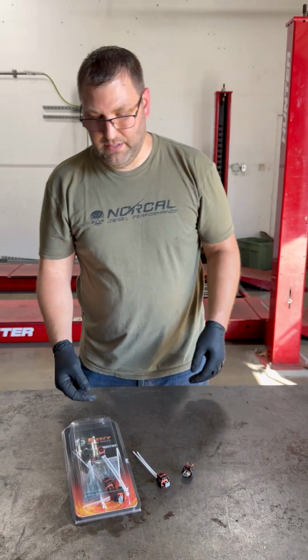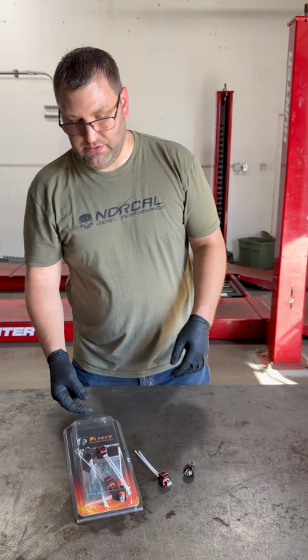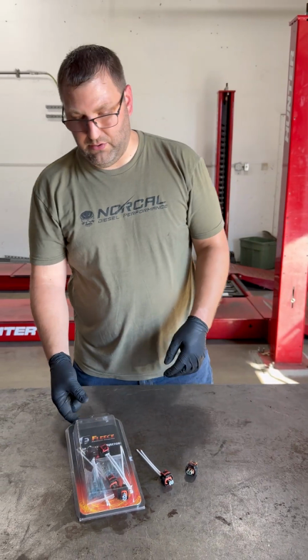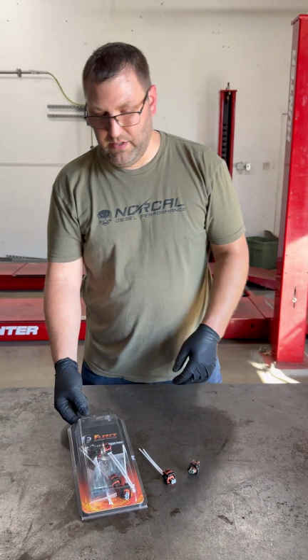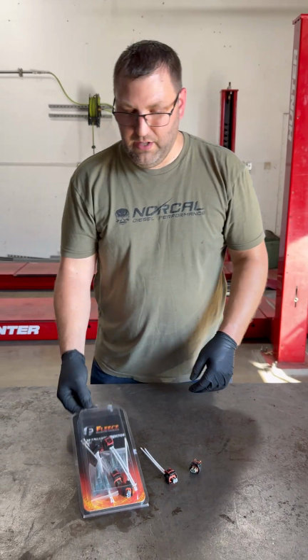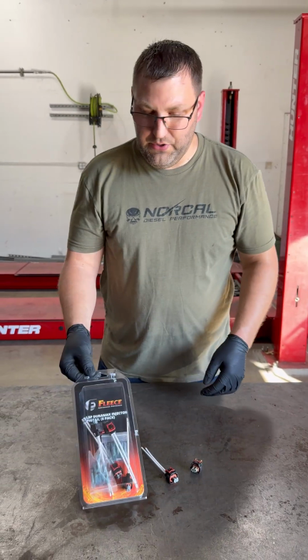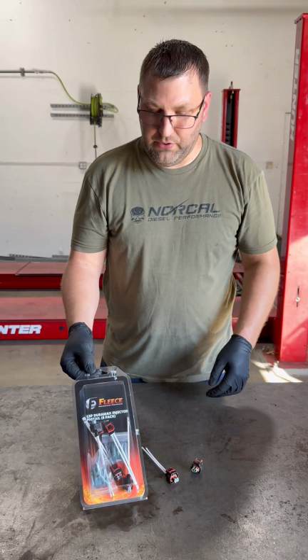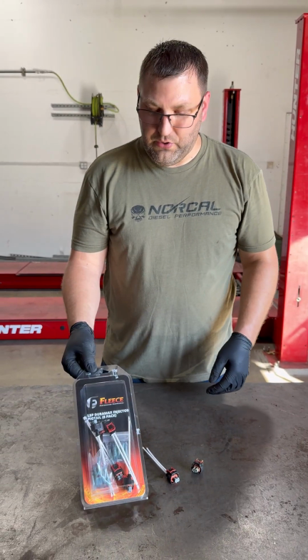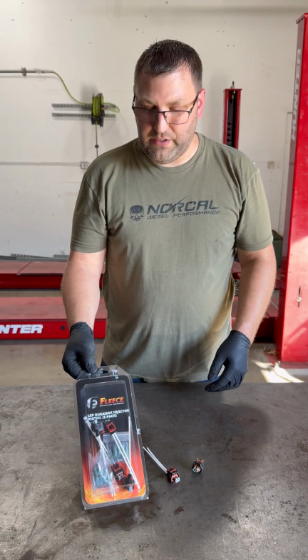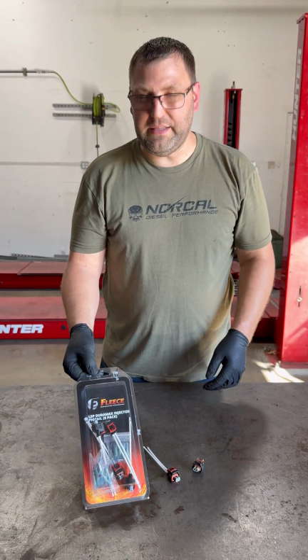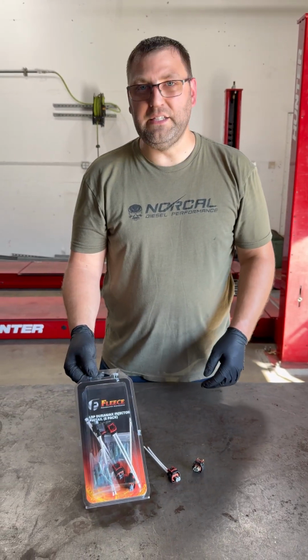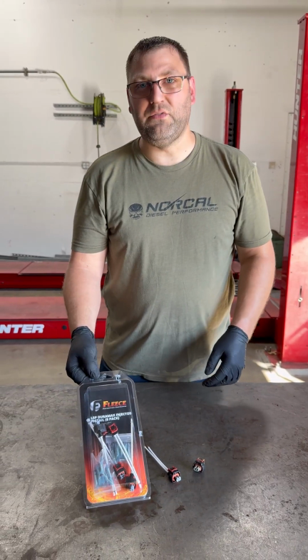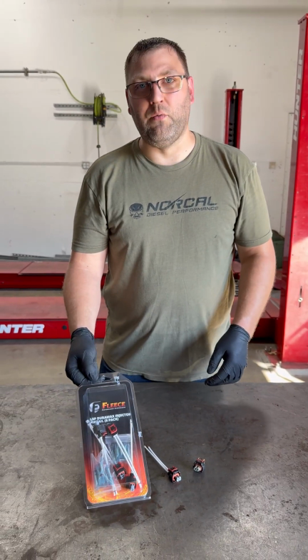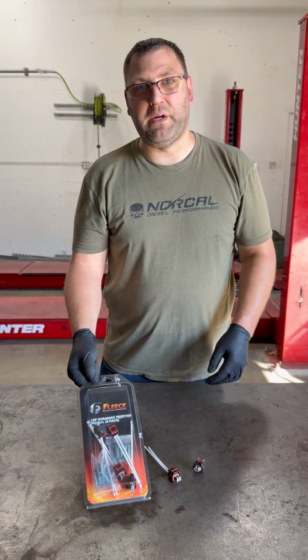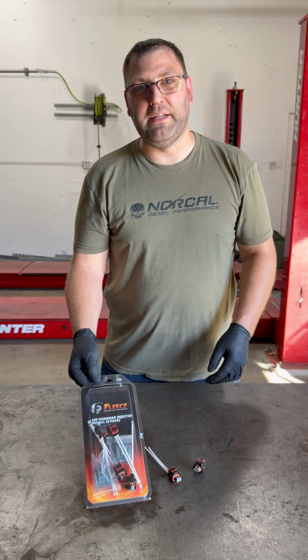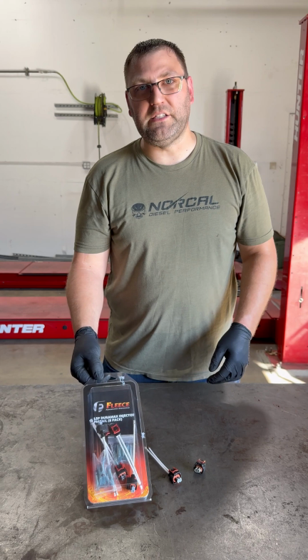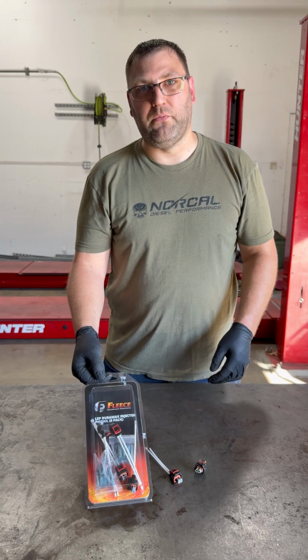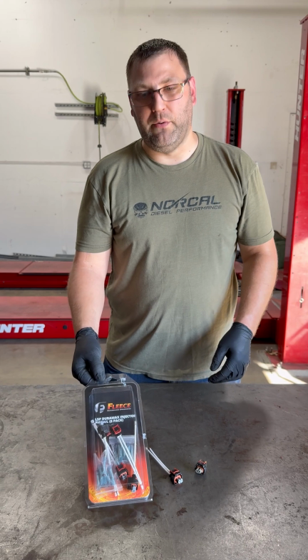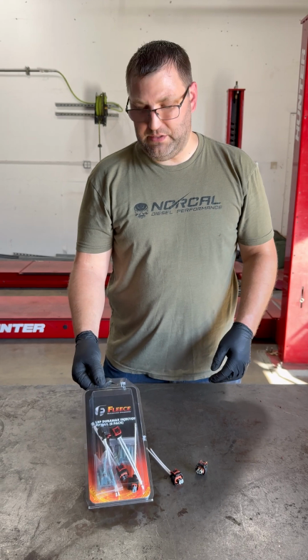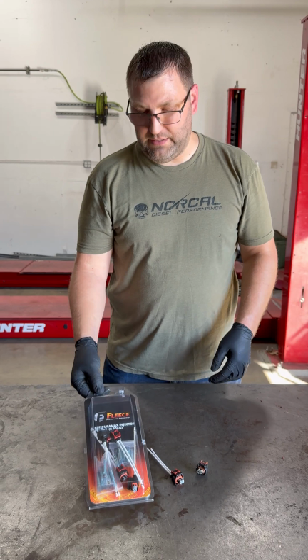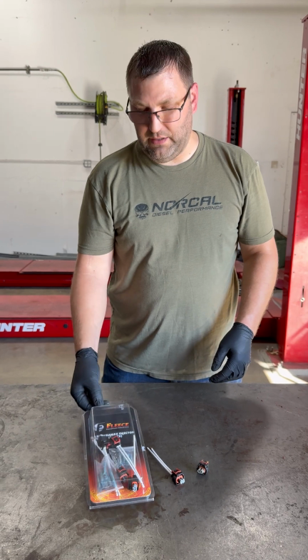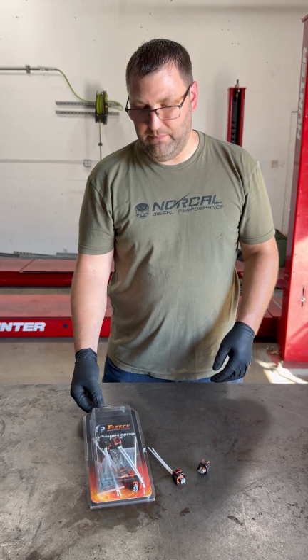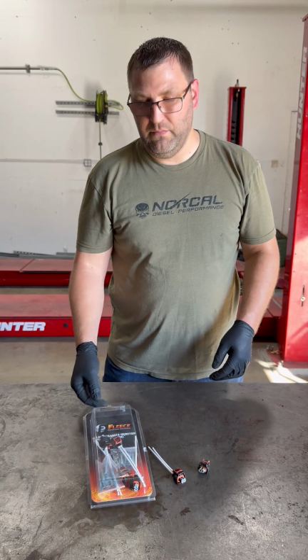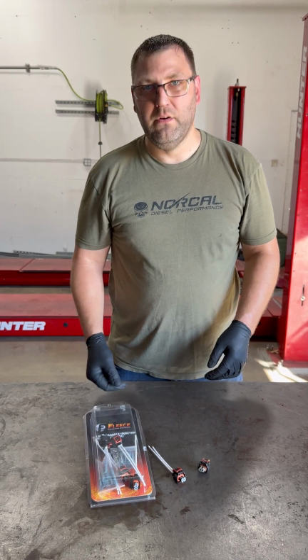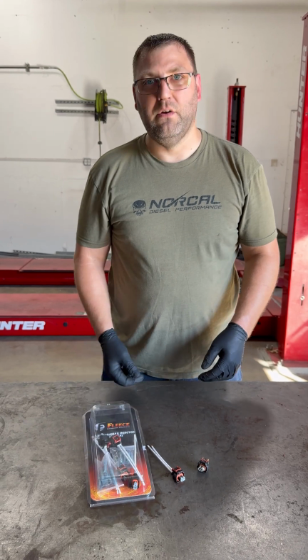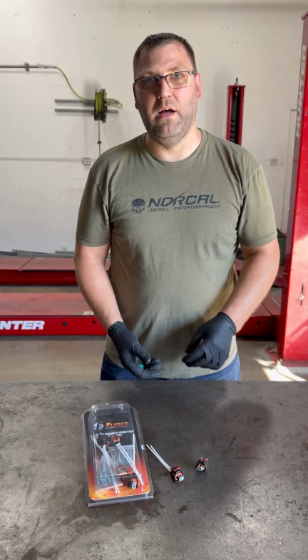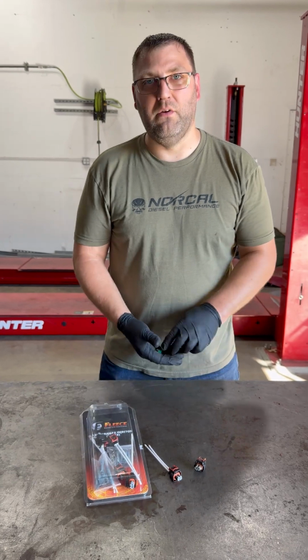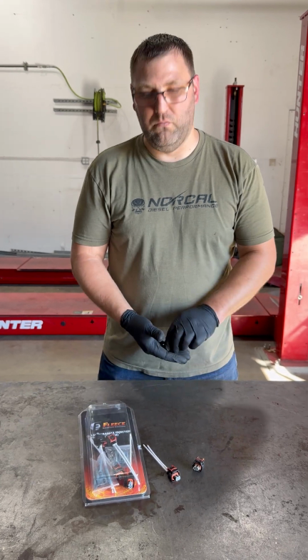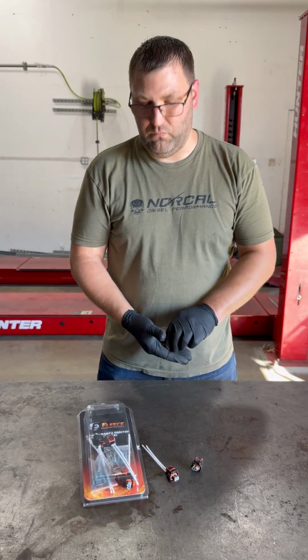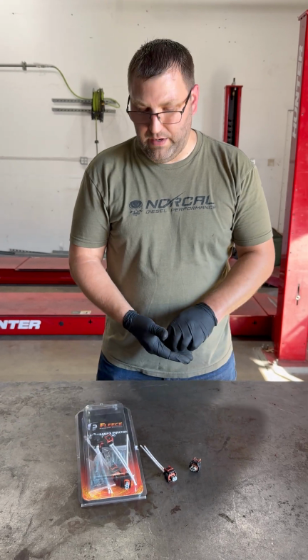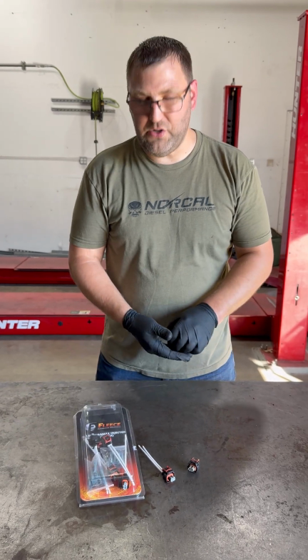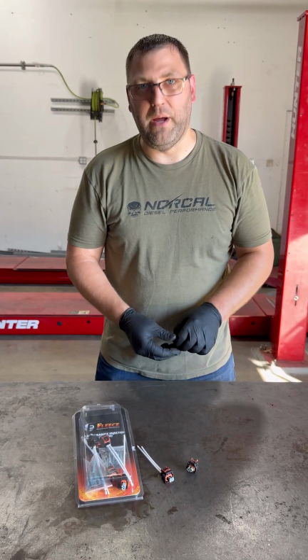You can get these from NorCalDecentPerformance.com. Ready to ship.